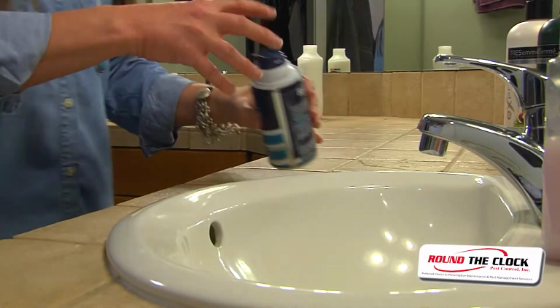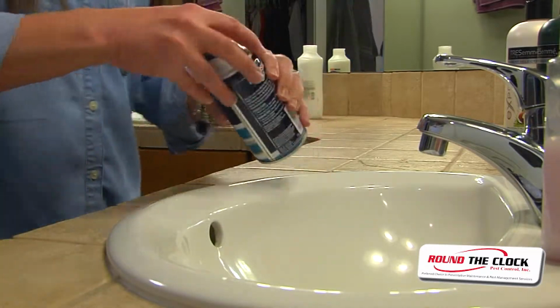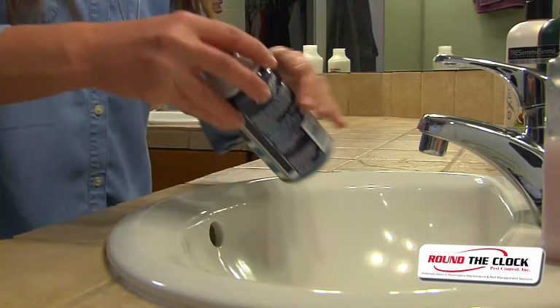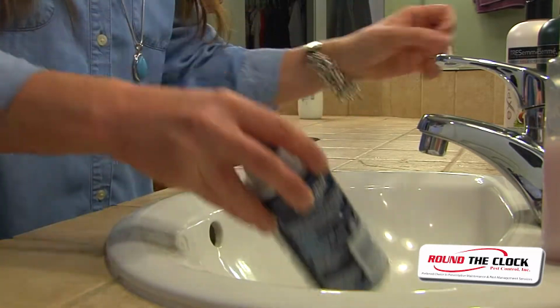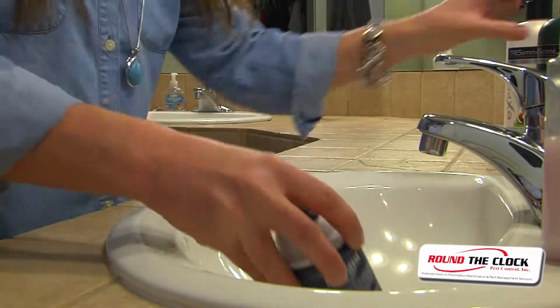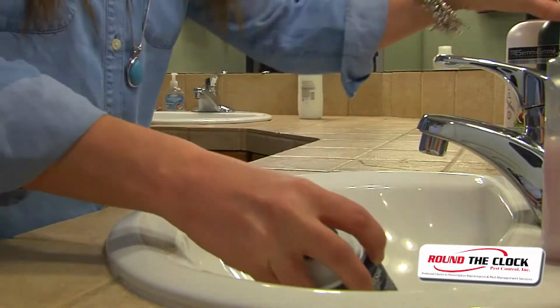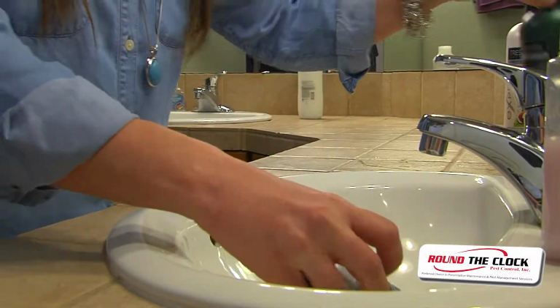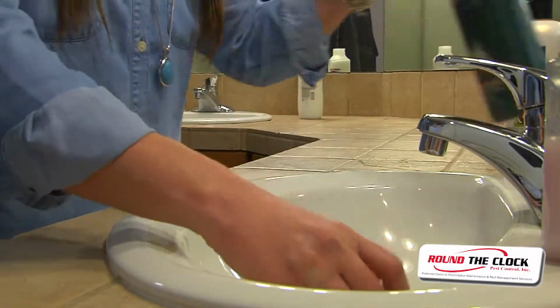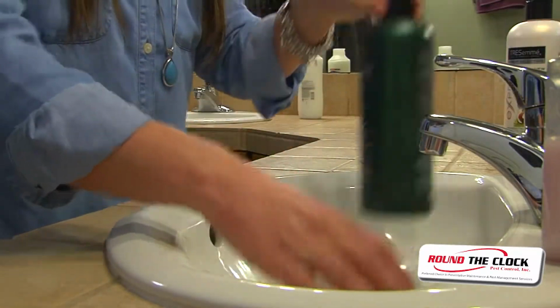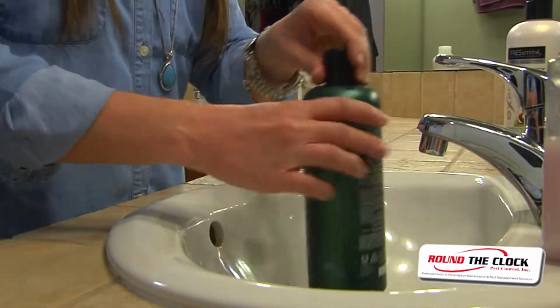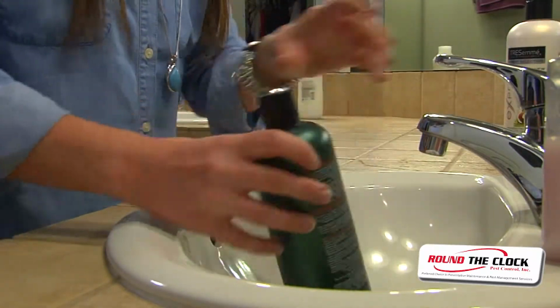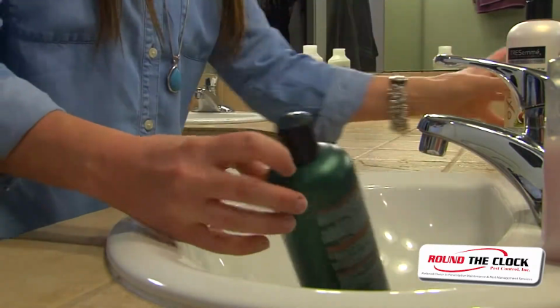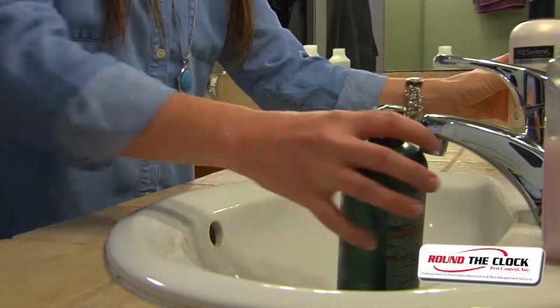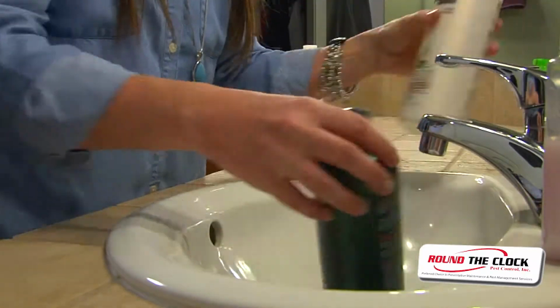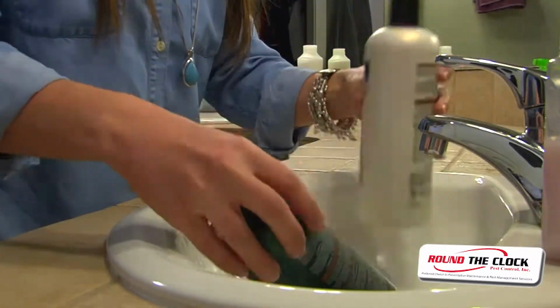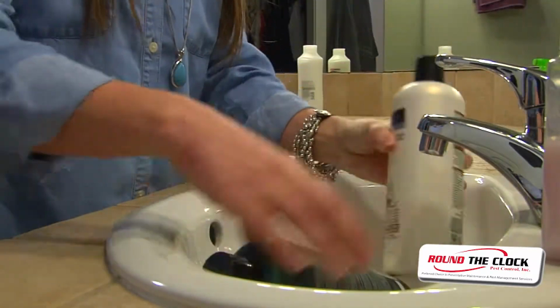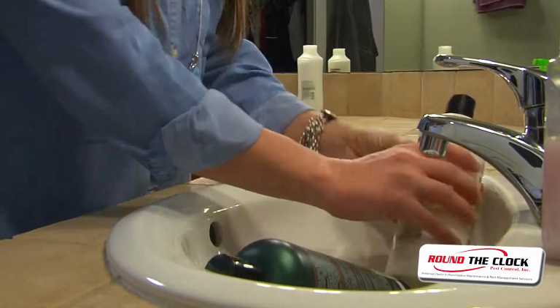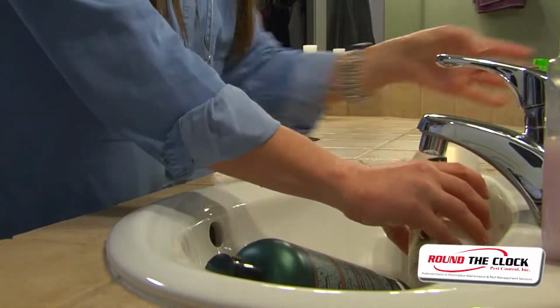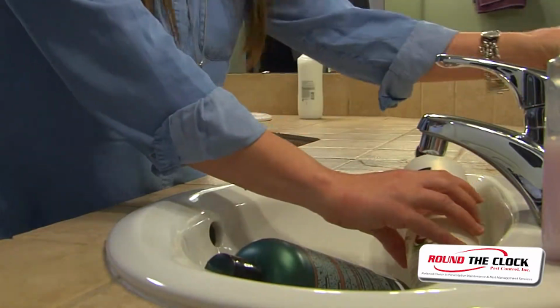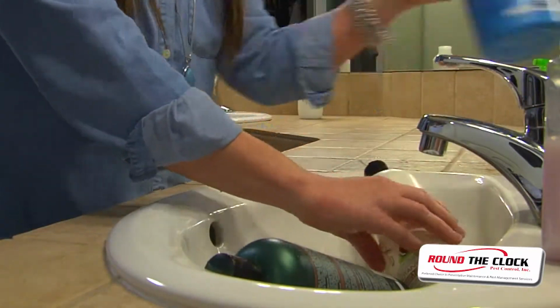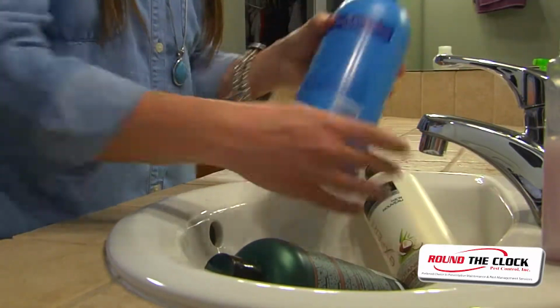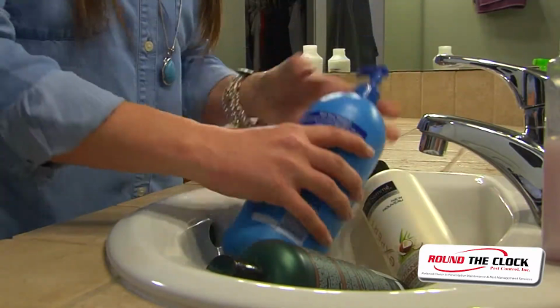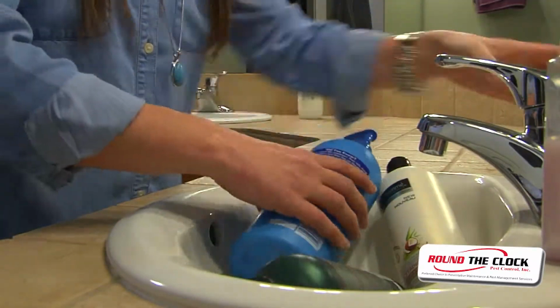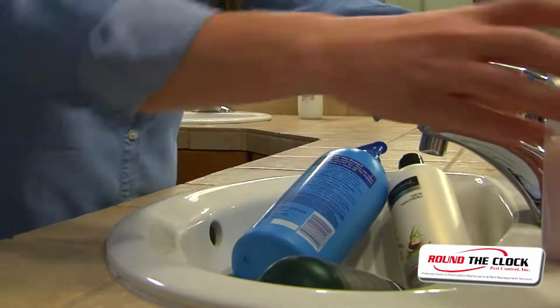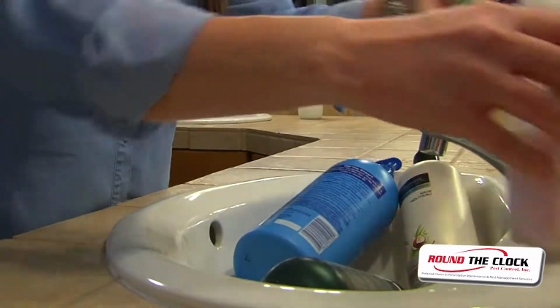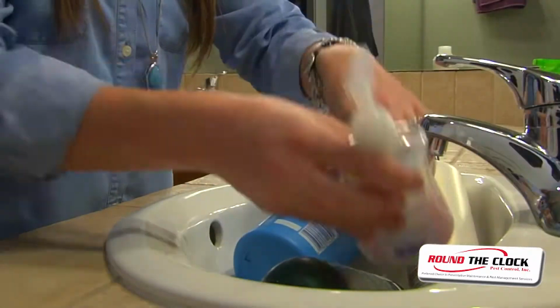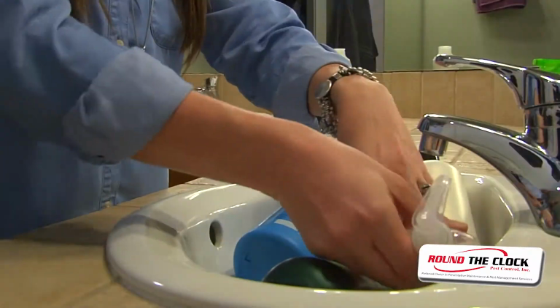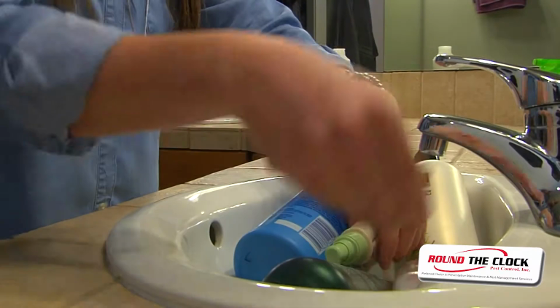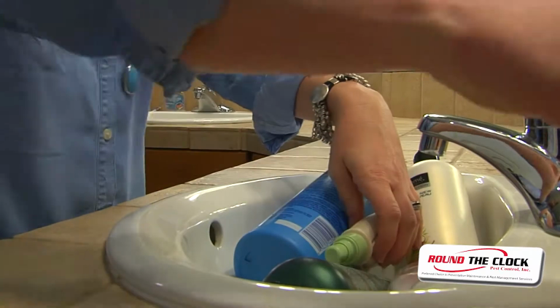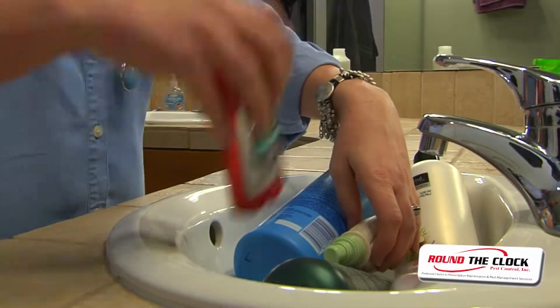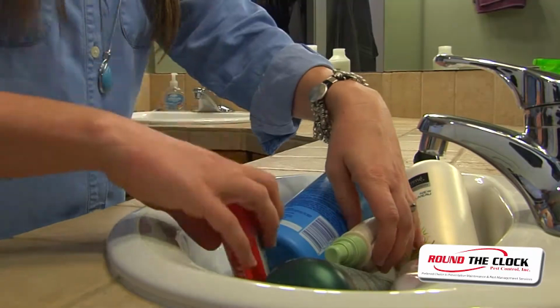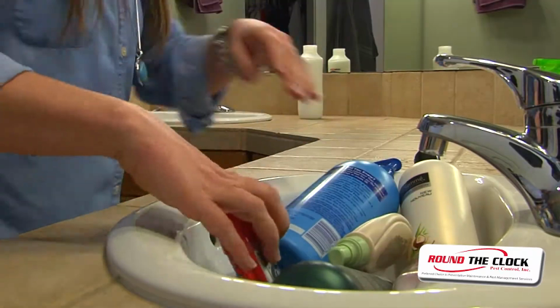Place hygiene products such as deodorants, shampoo, and liquid soaps in a sink or bathtub.